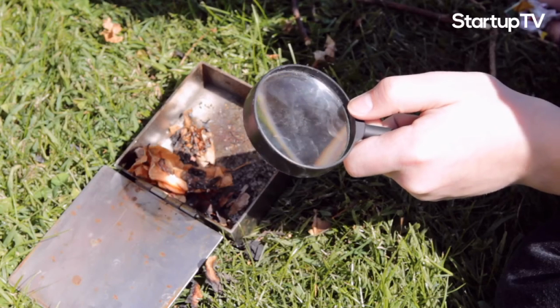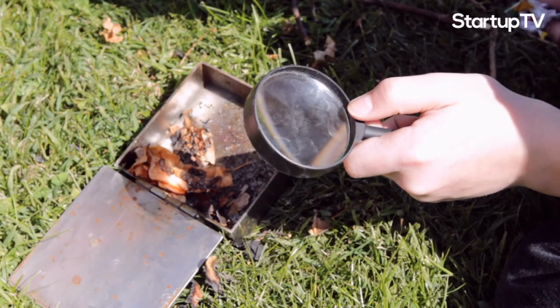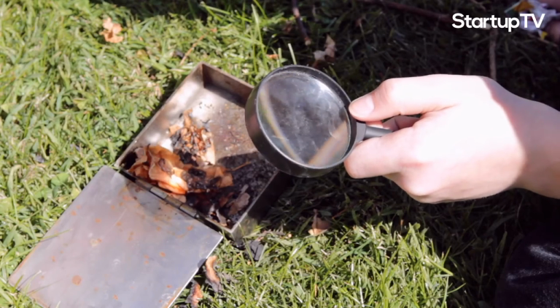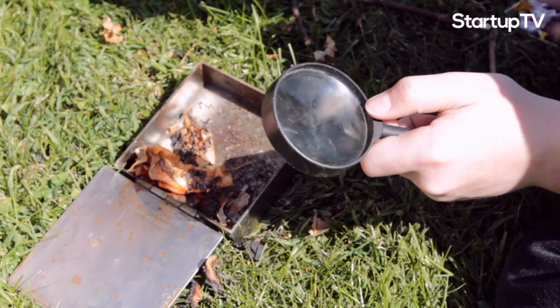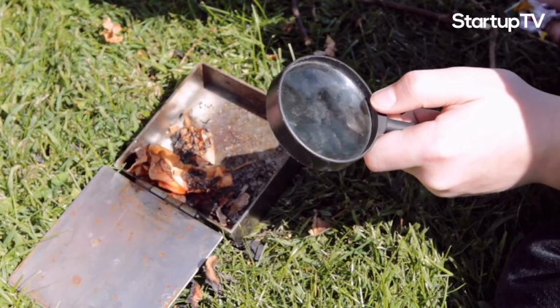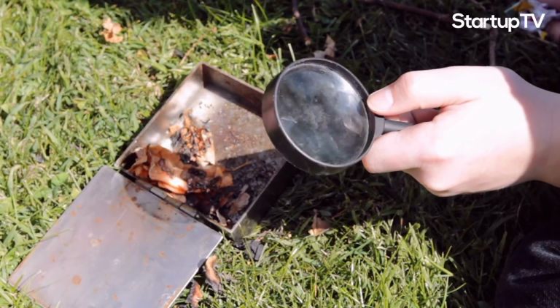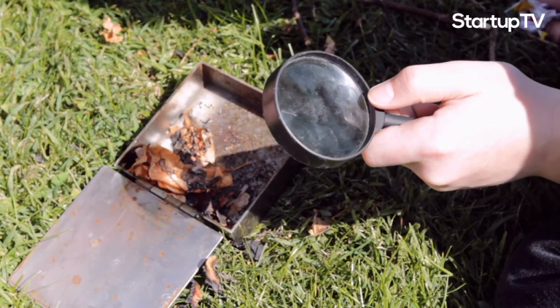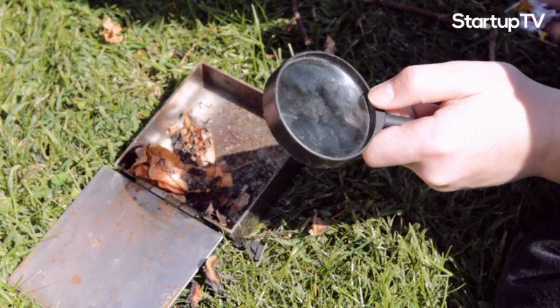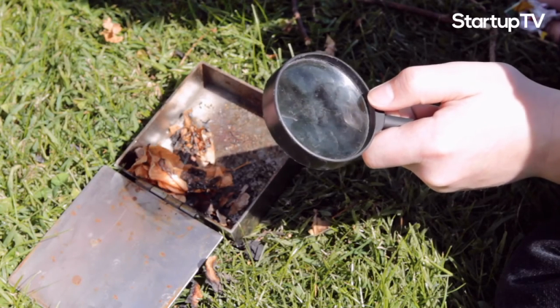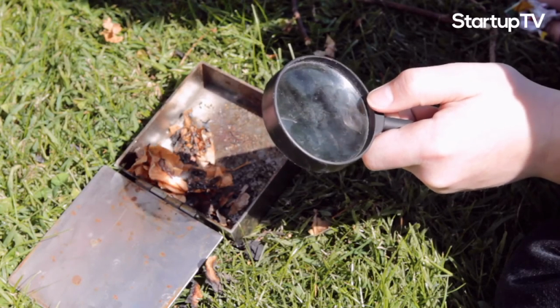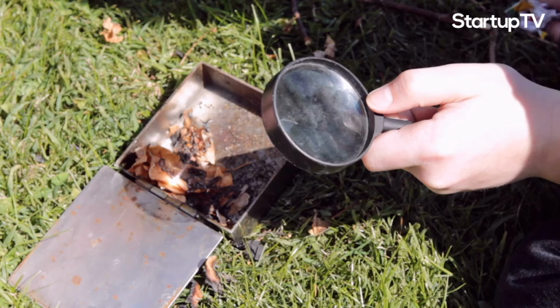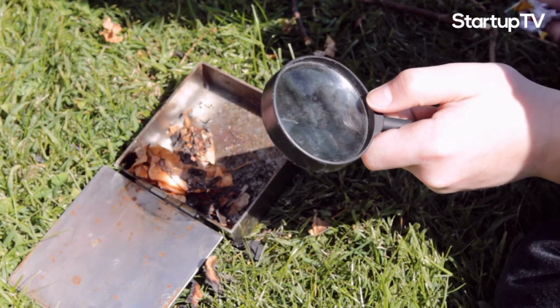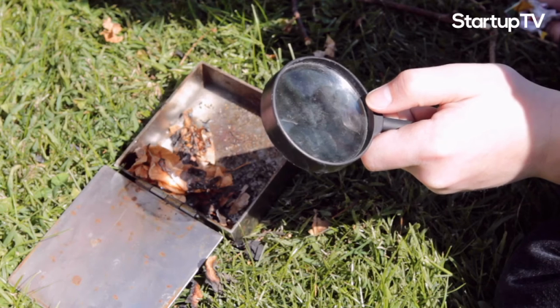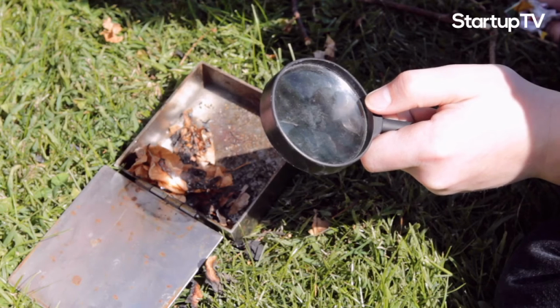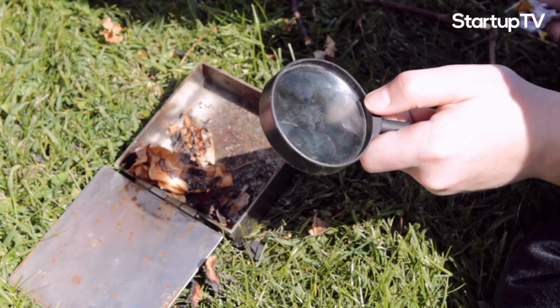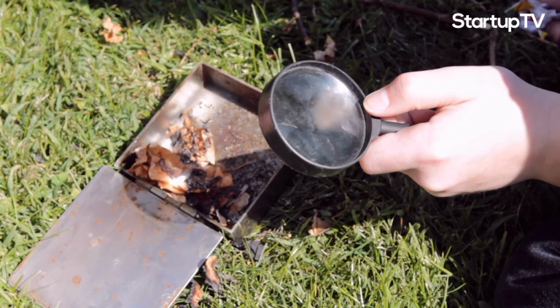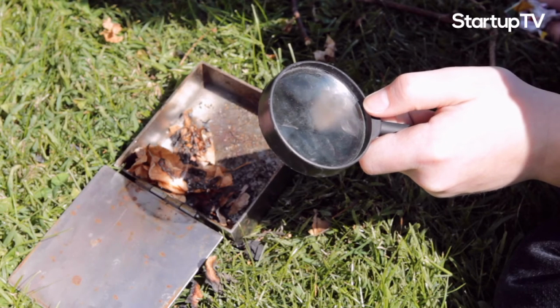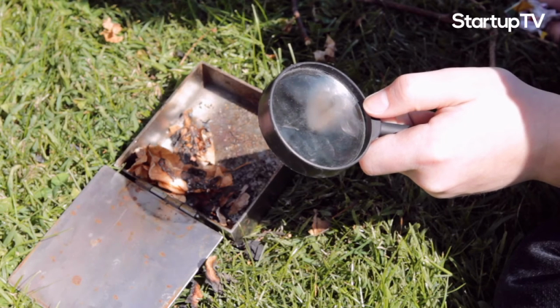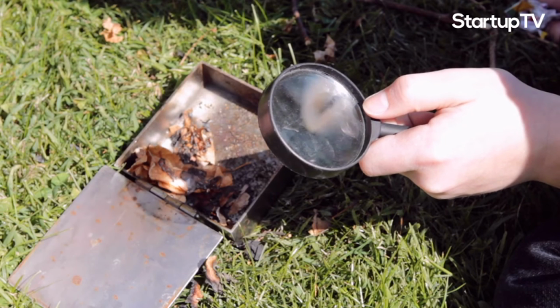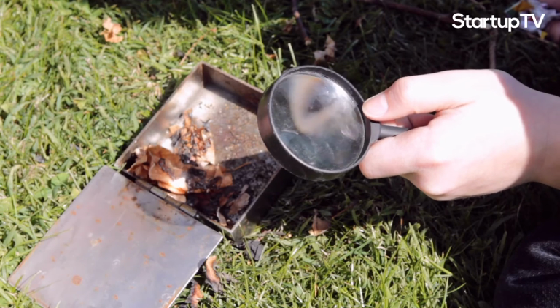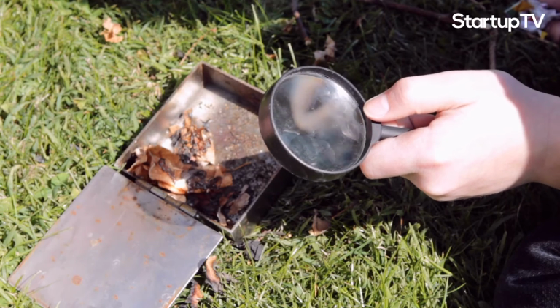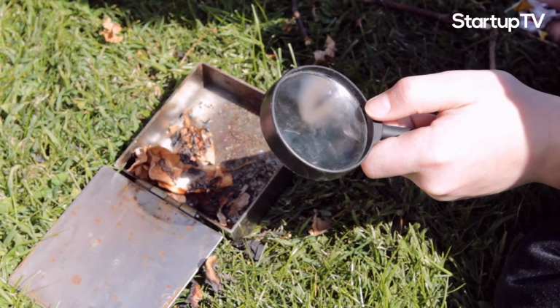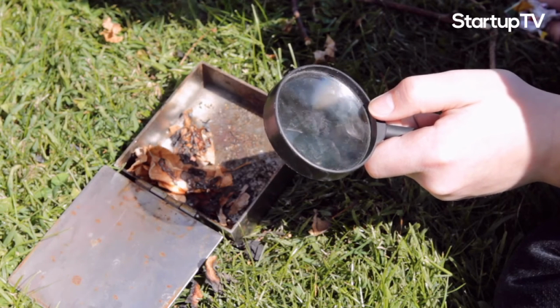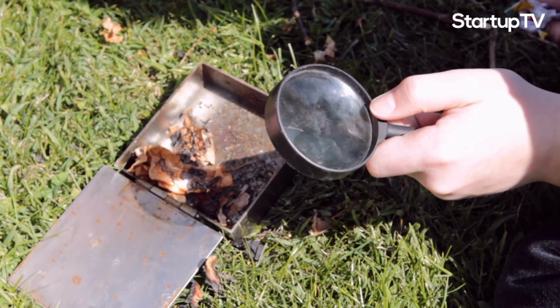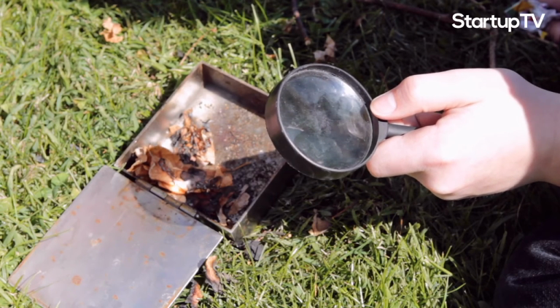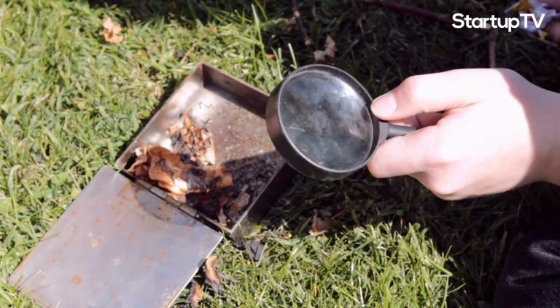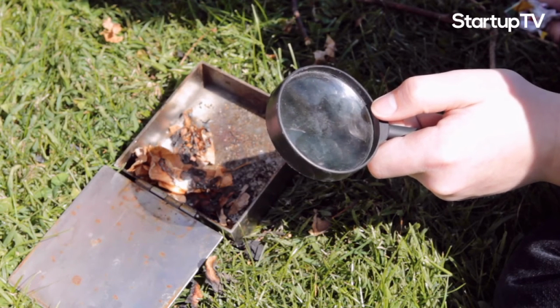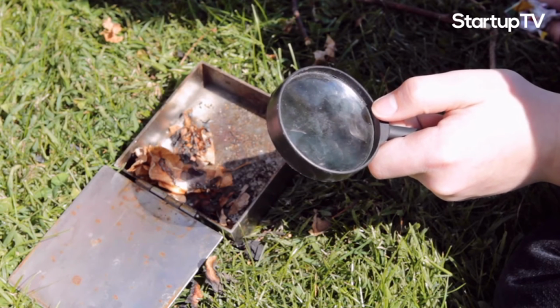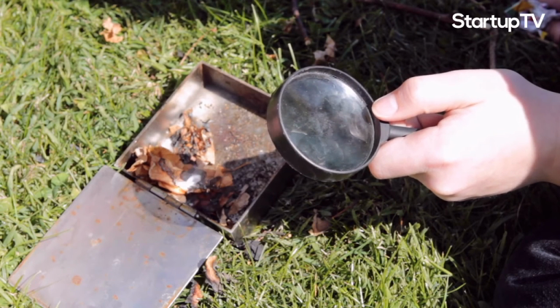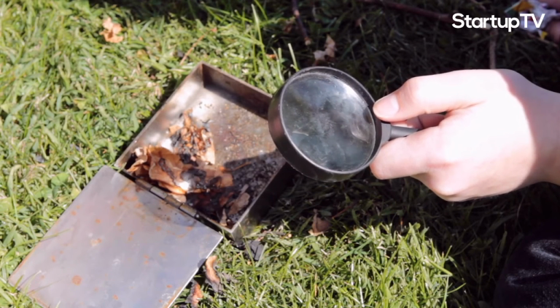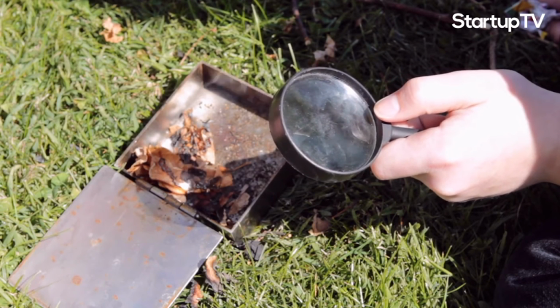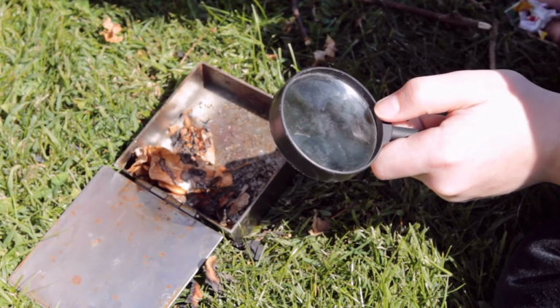Amazingly, that magnifying glass you played with as a child is capable of great things and may even be a major player in the energy transition.